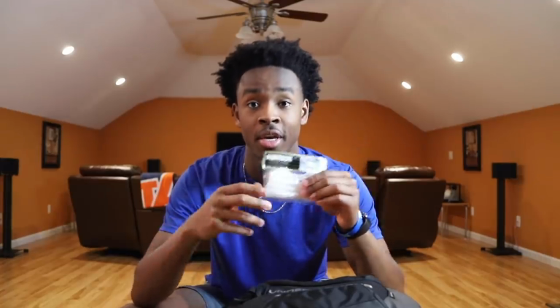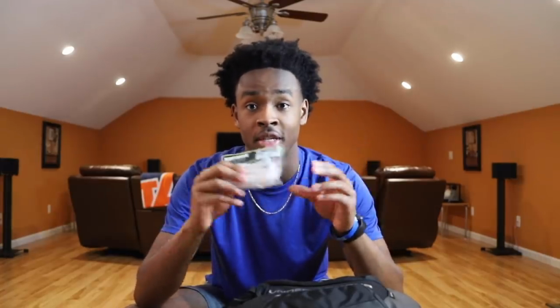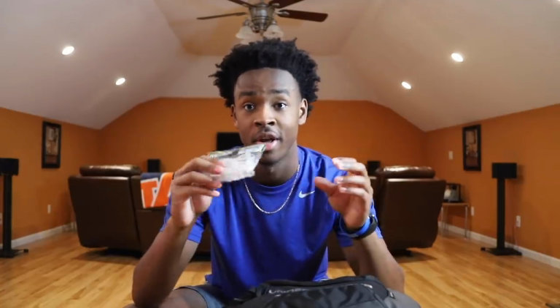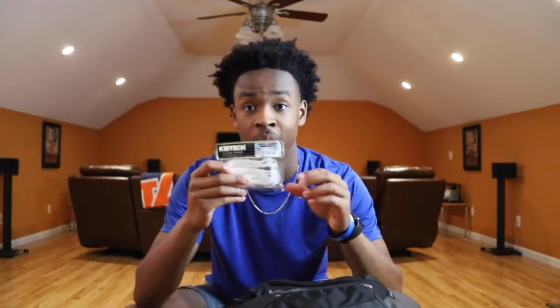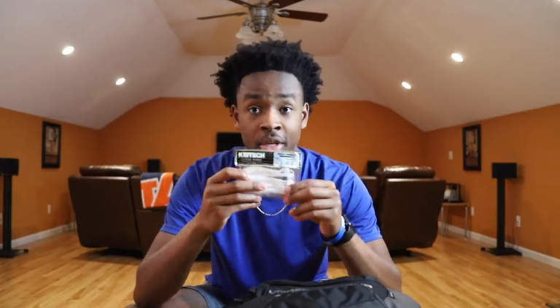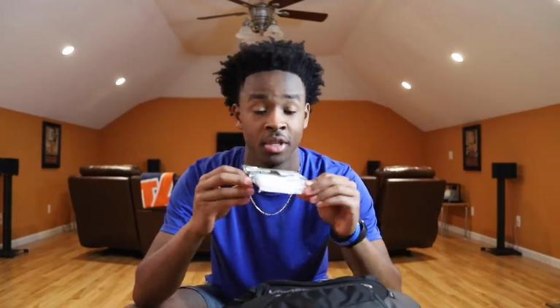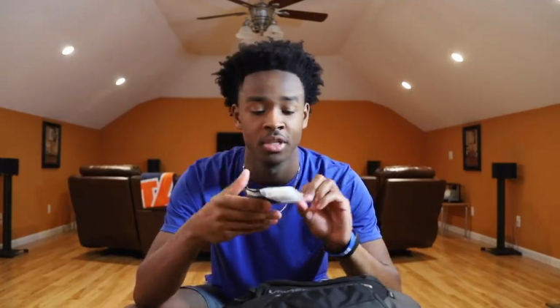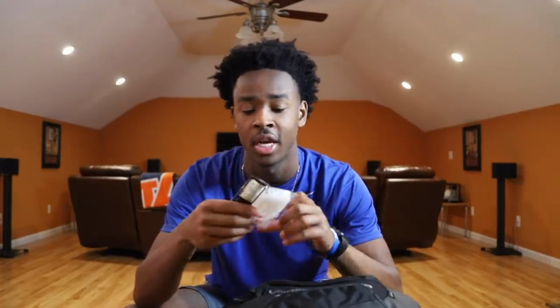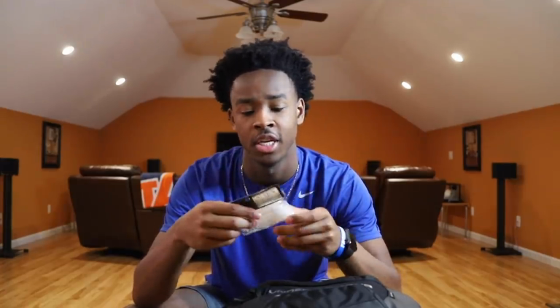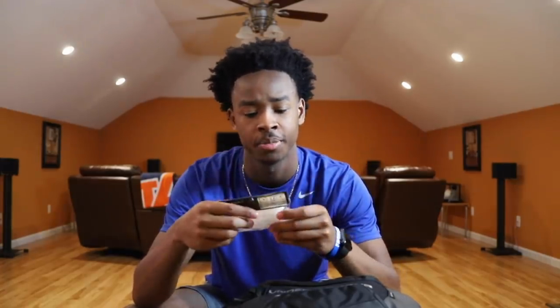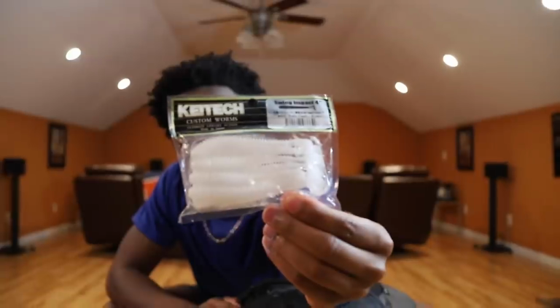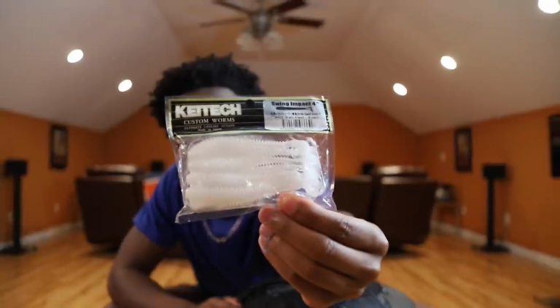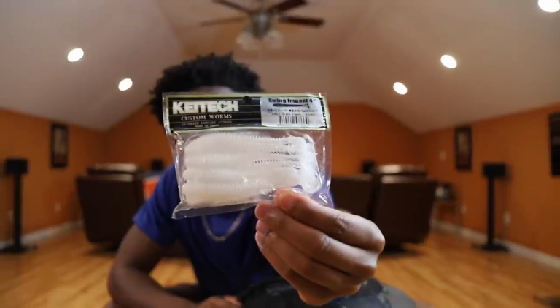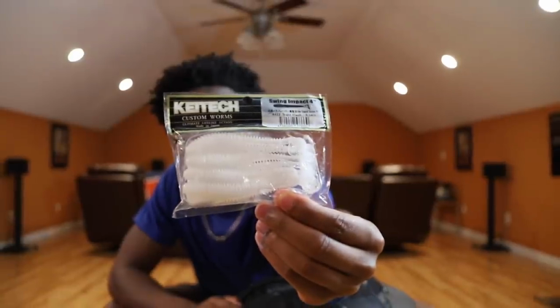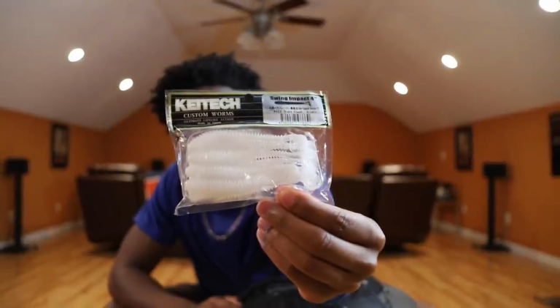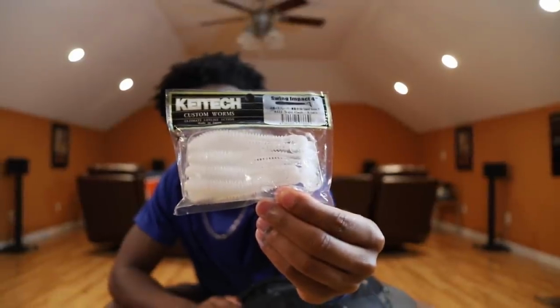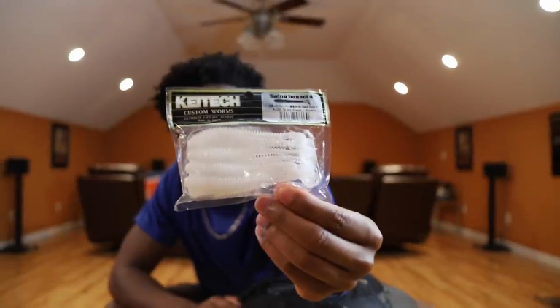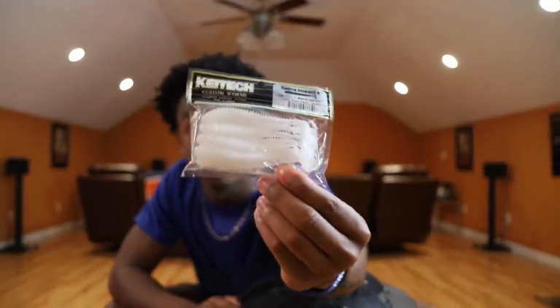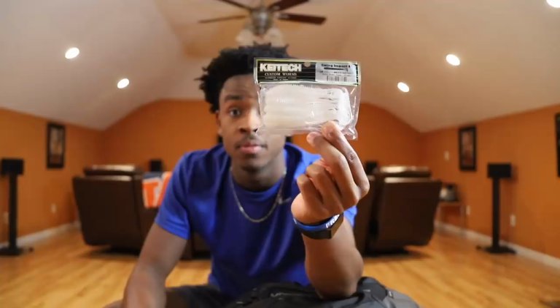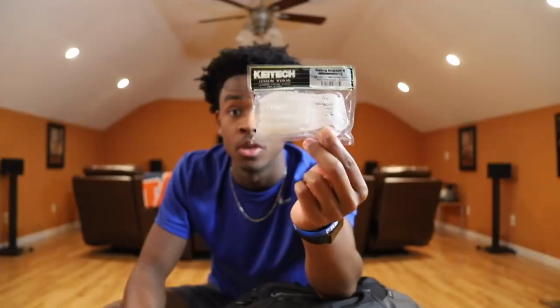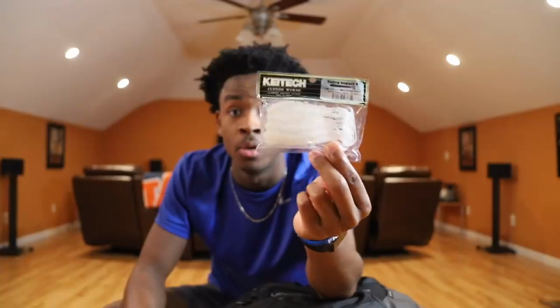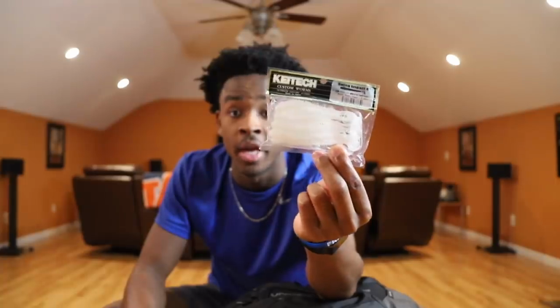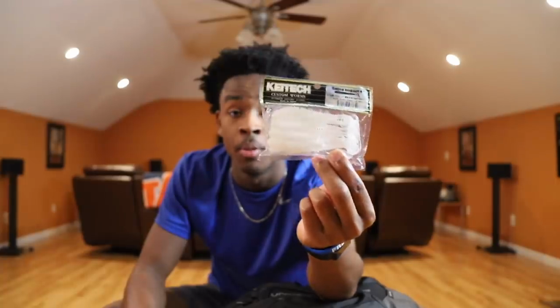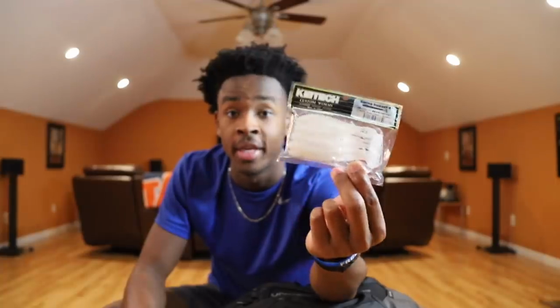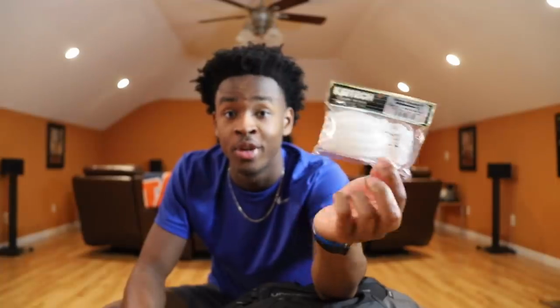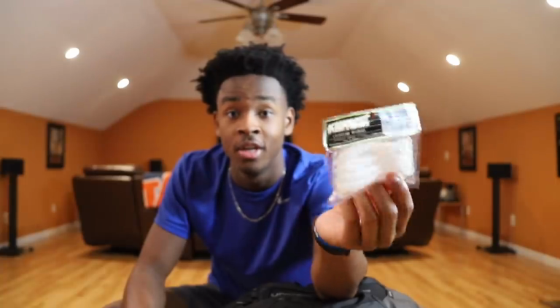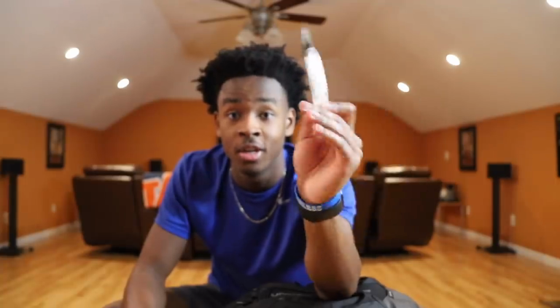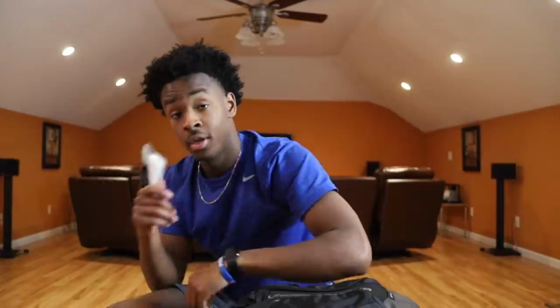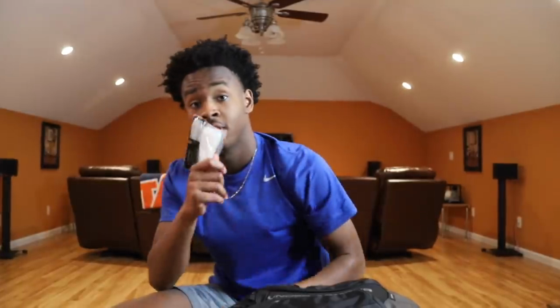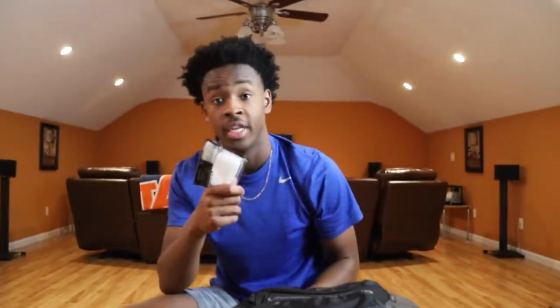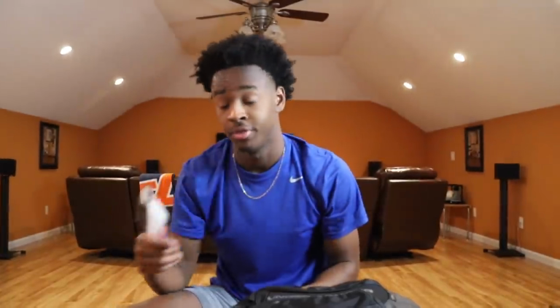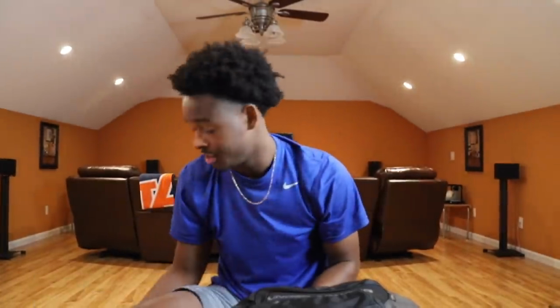These are Kytex soft plastic swimbaits. Throw them on like a weighted EWG three-ought hook and slay the fish.